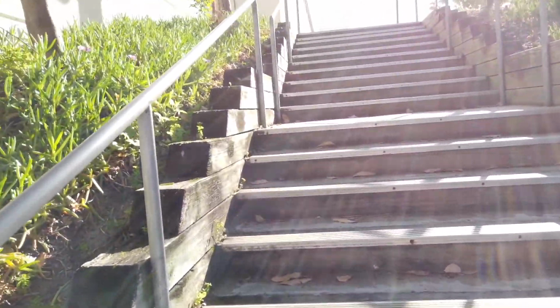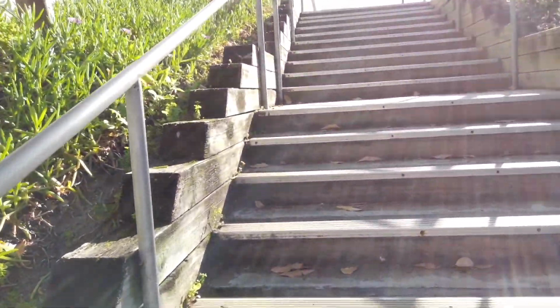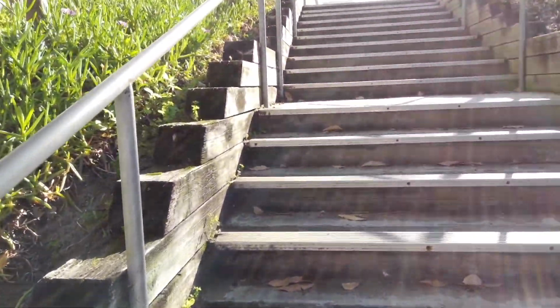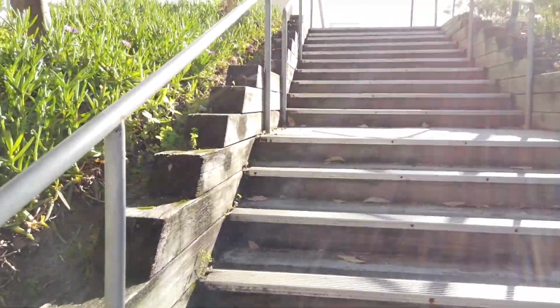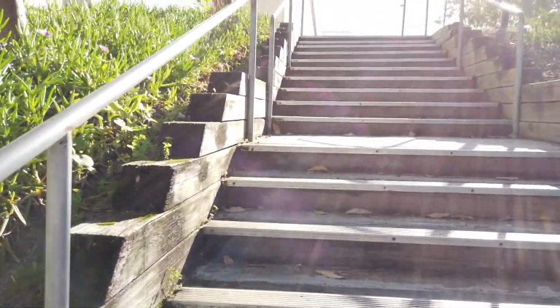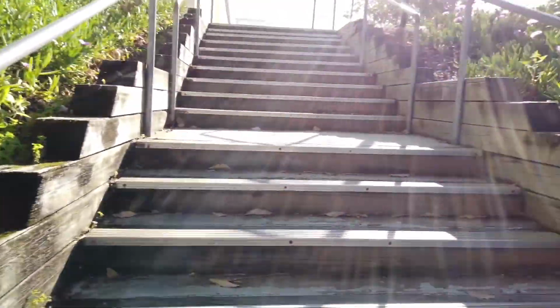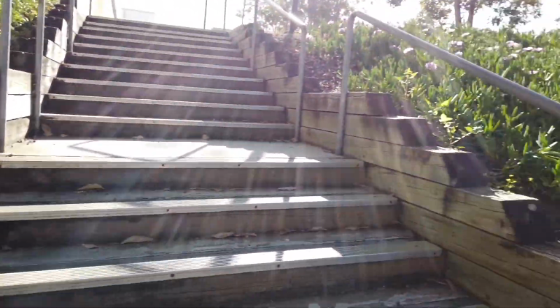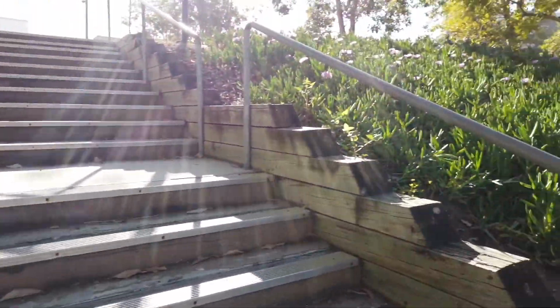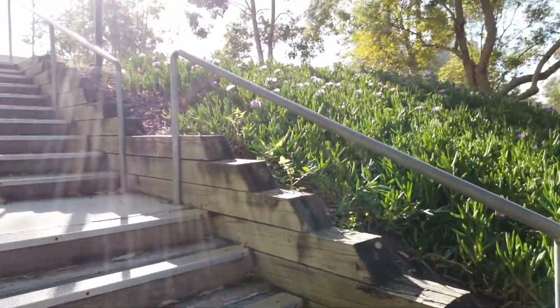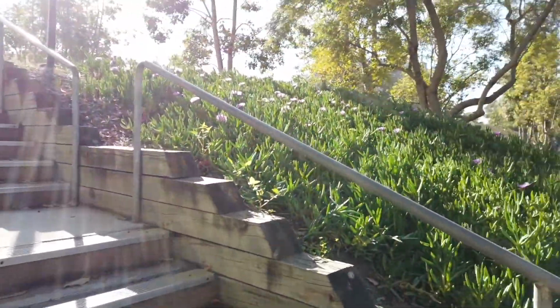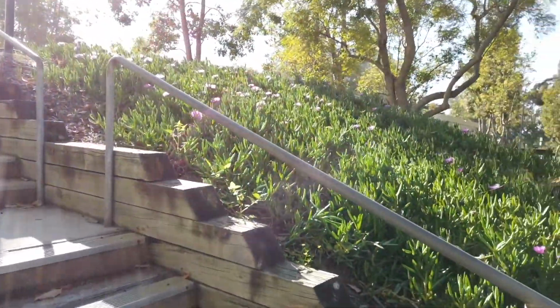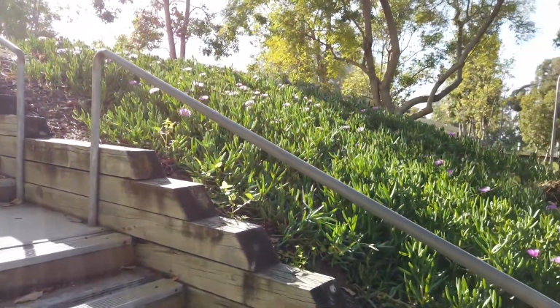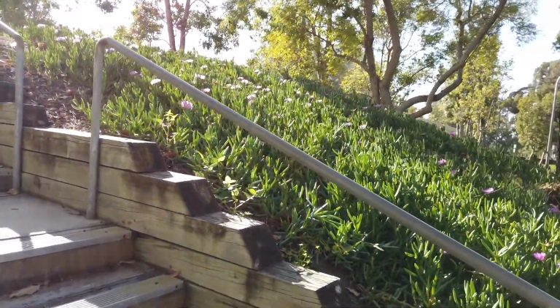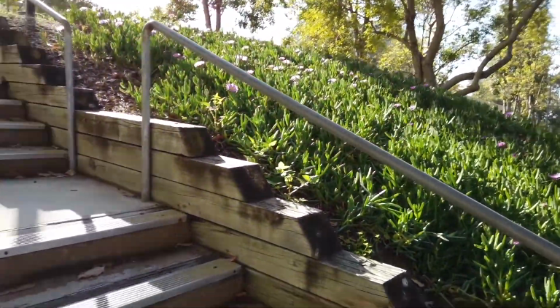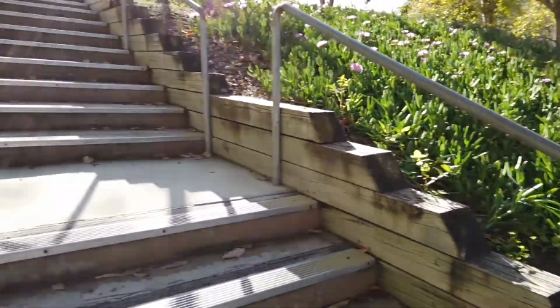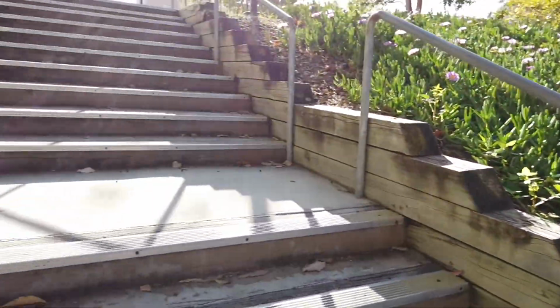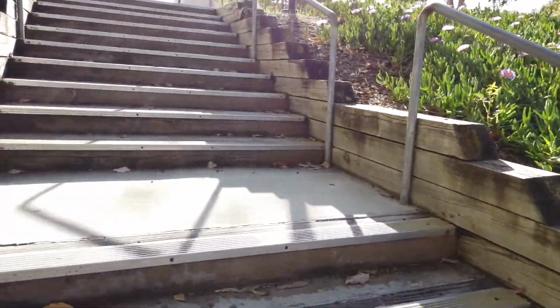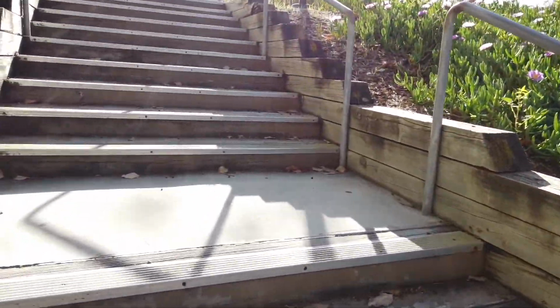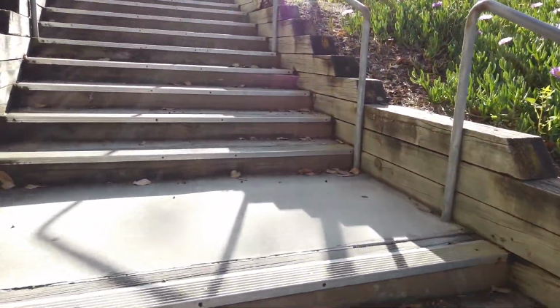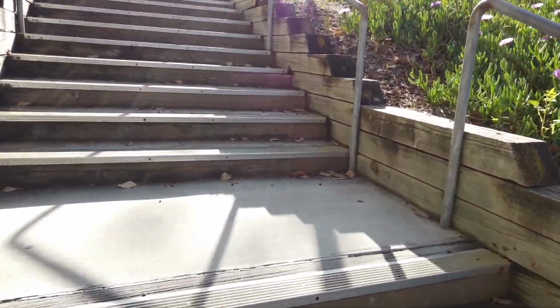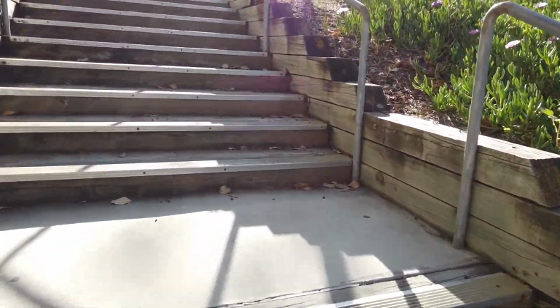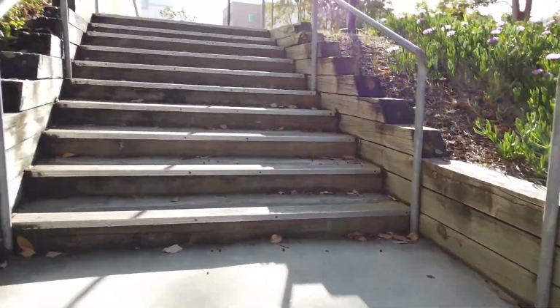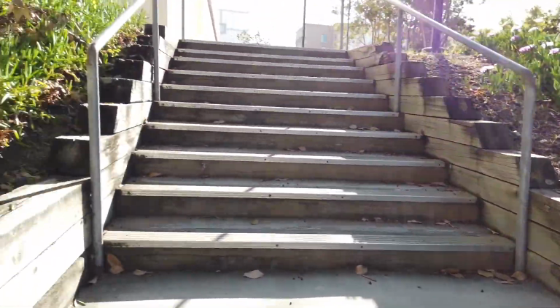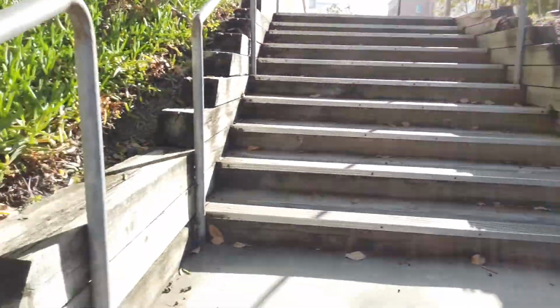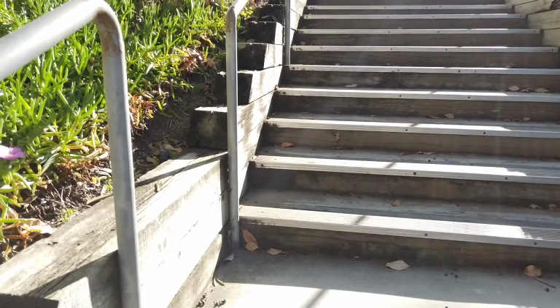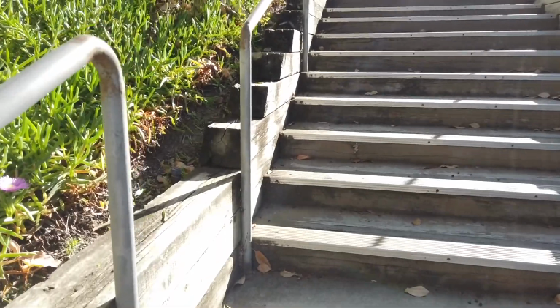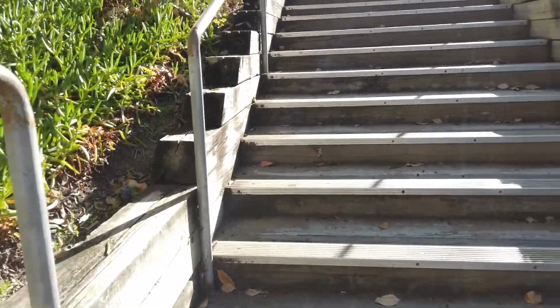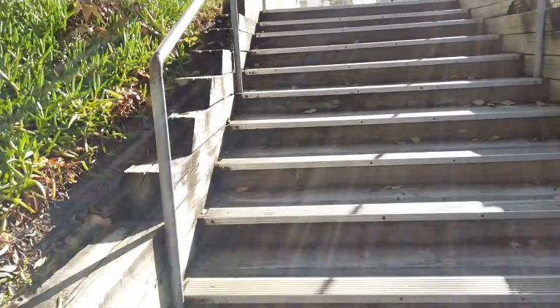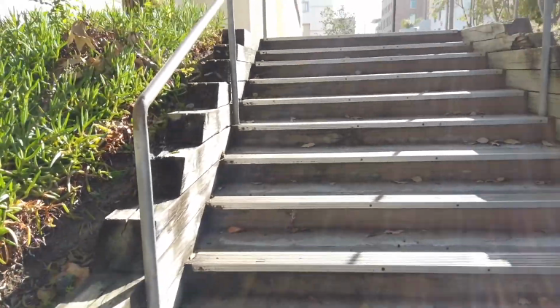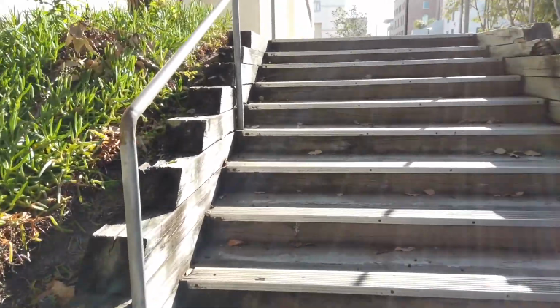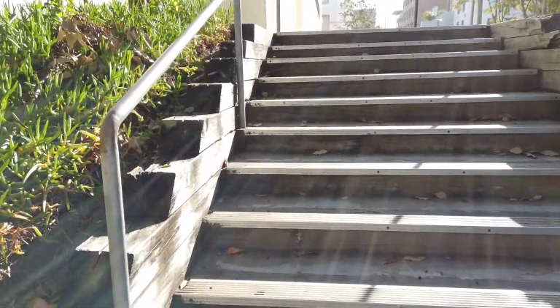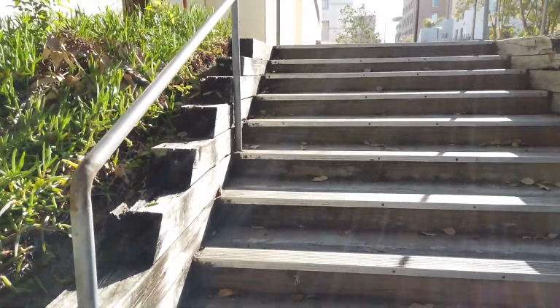Look at this purple flower. It's a weird flower. I haven't seen it before.